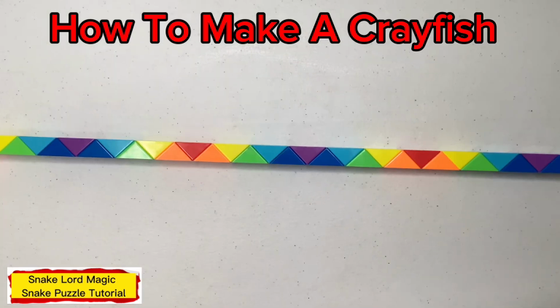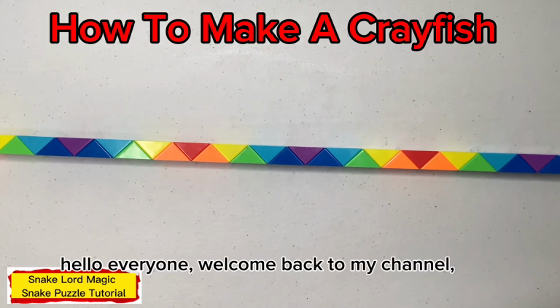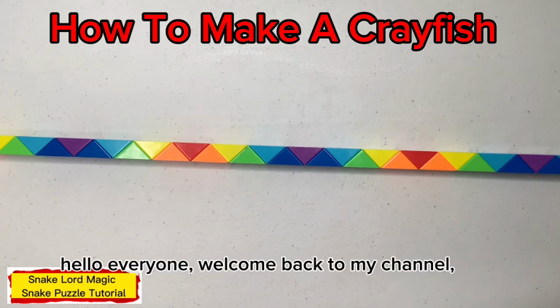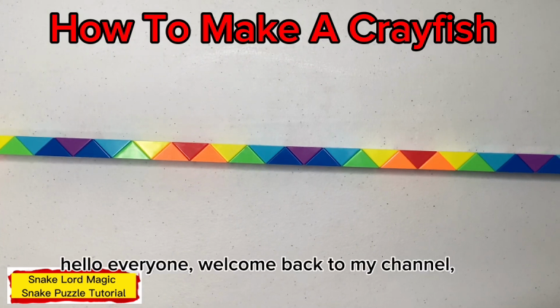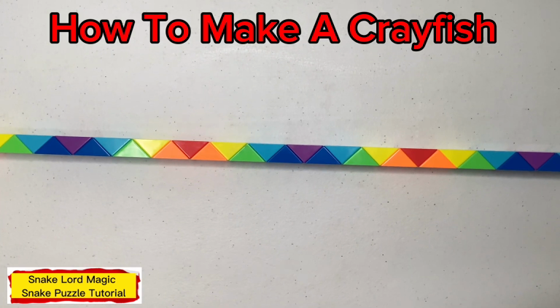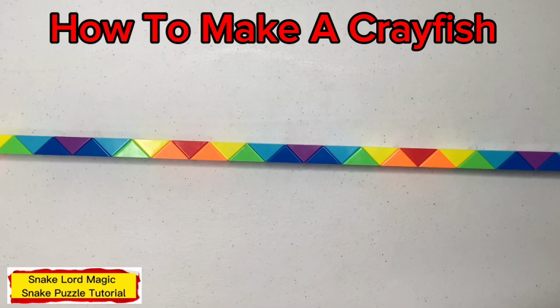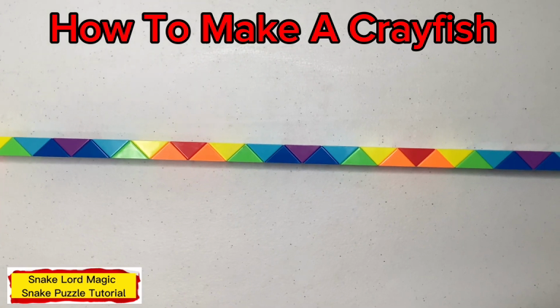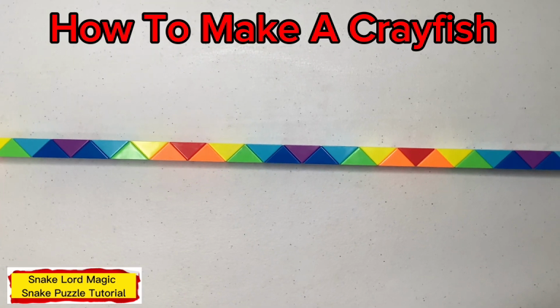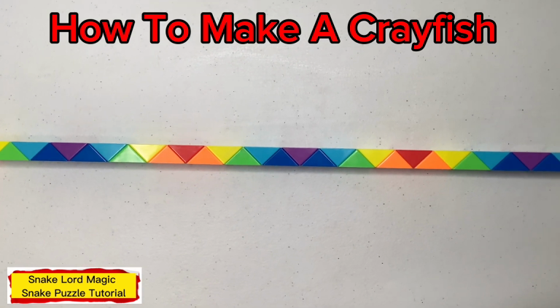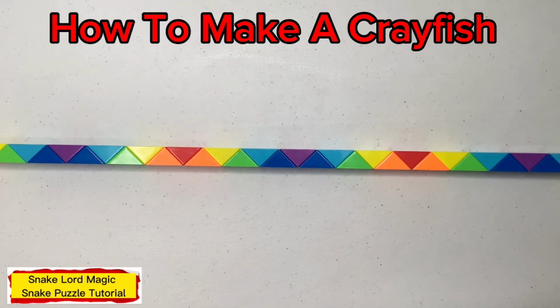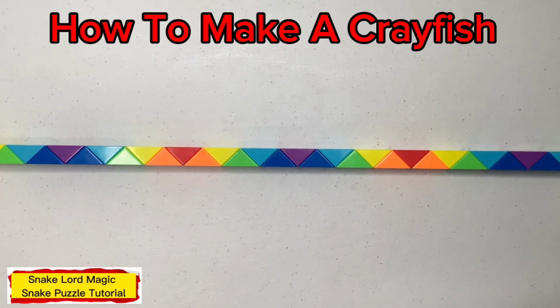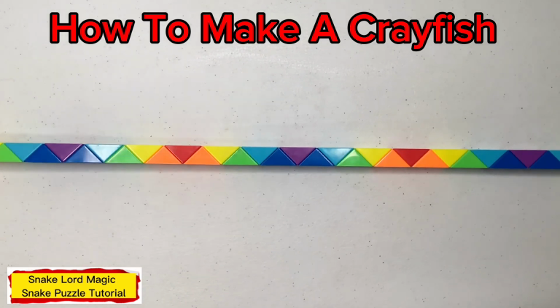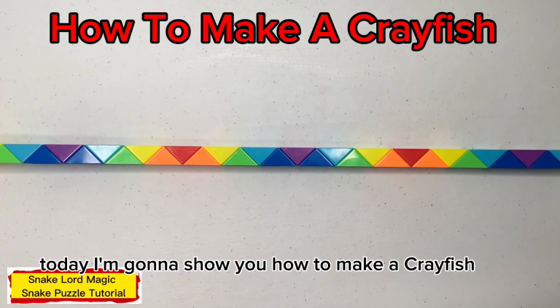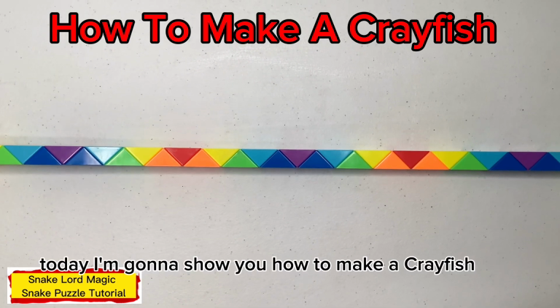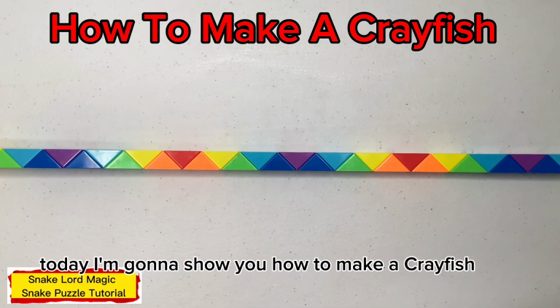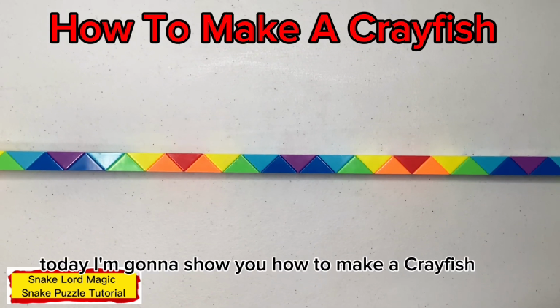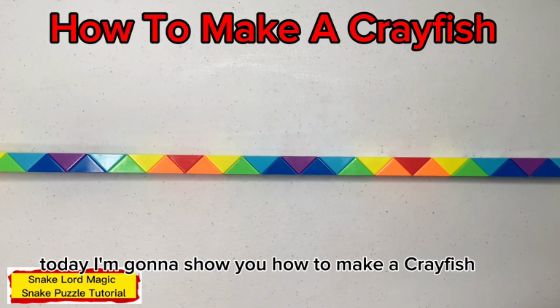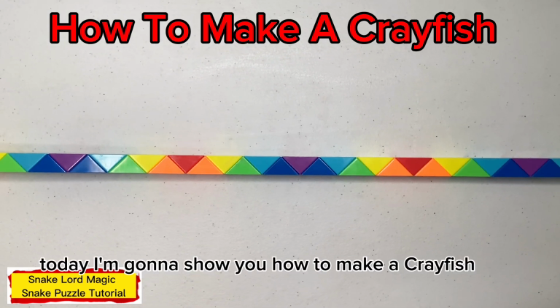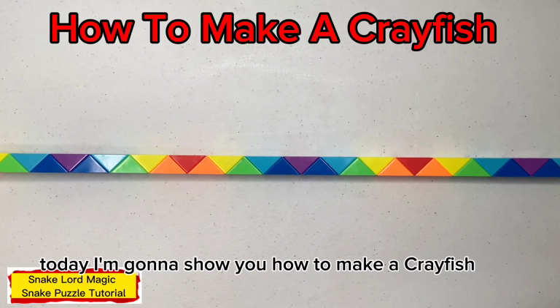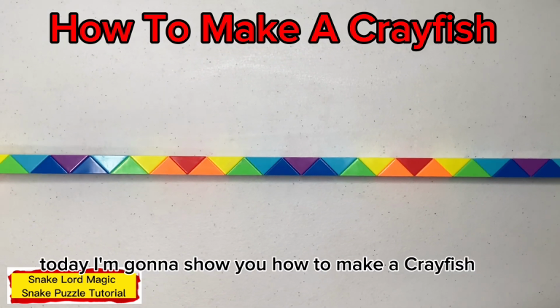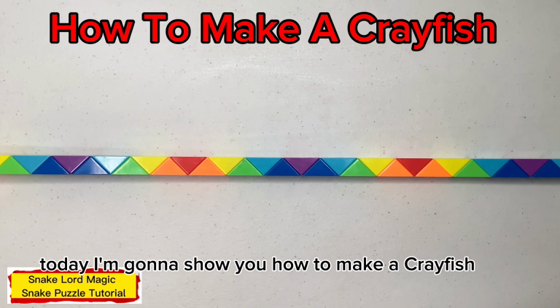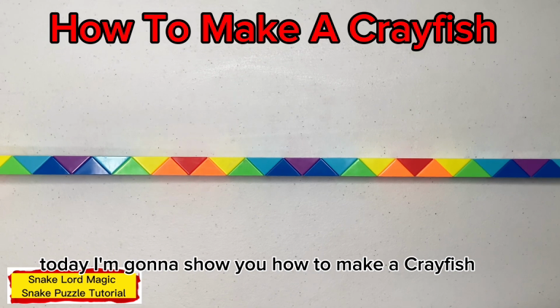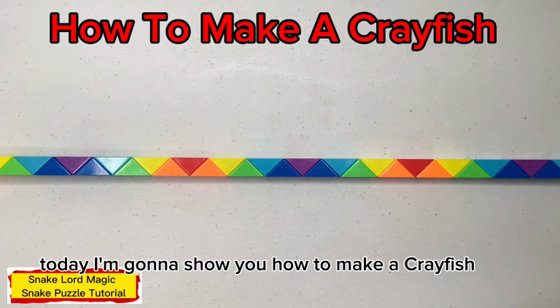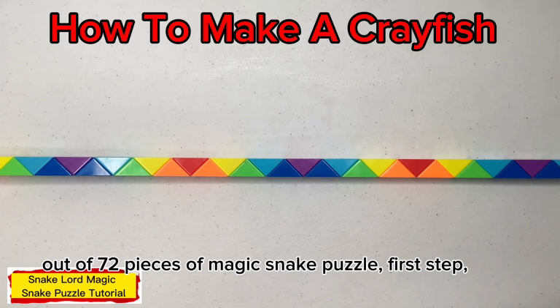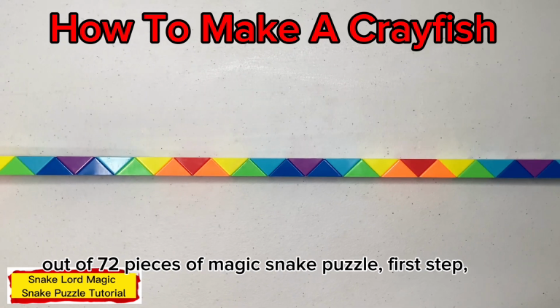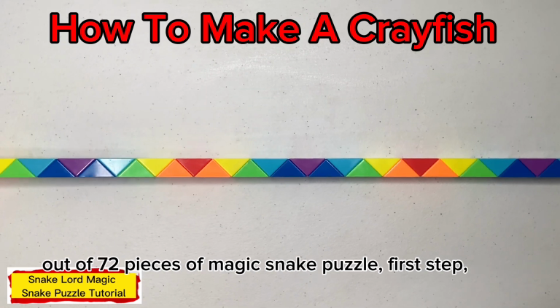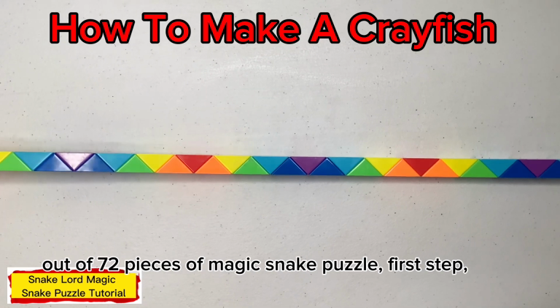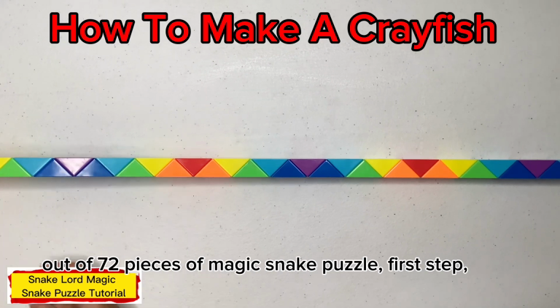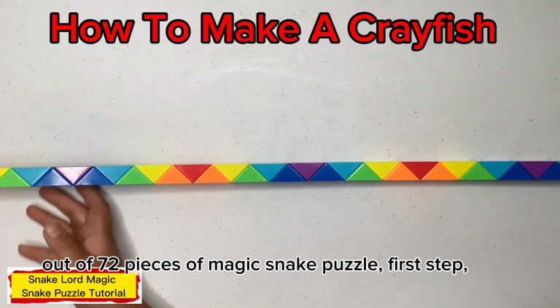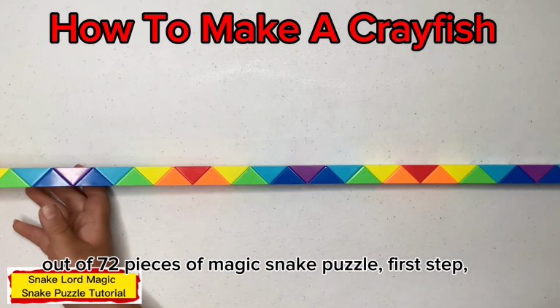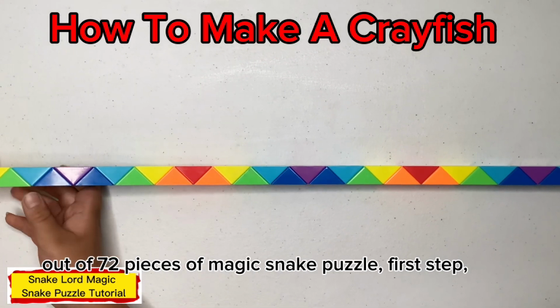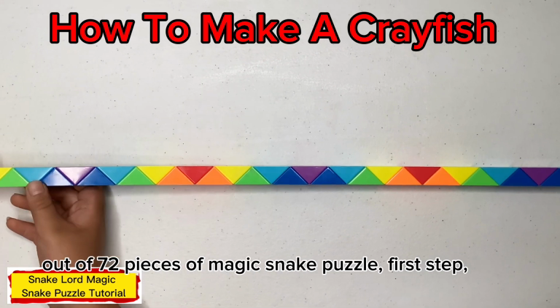Hello everyone, welcome back to my channel. Today I'm going to show you how to make a crayfish out of 72 pieces of magic sink puzzle.